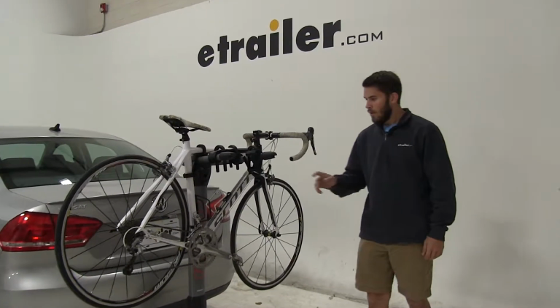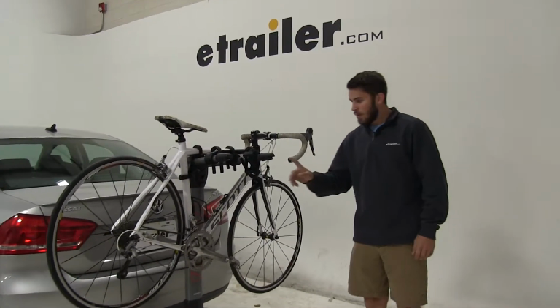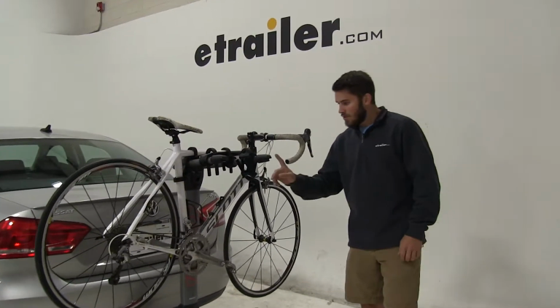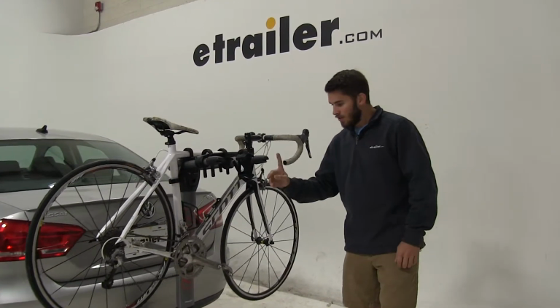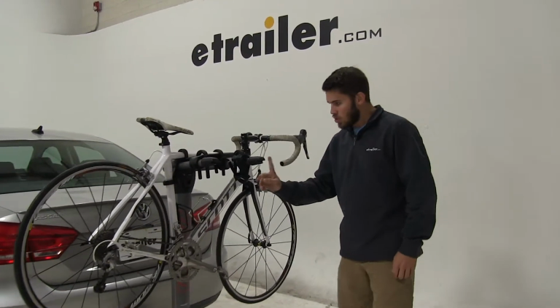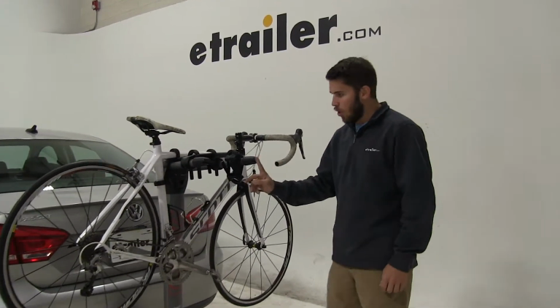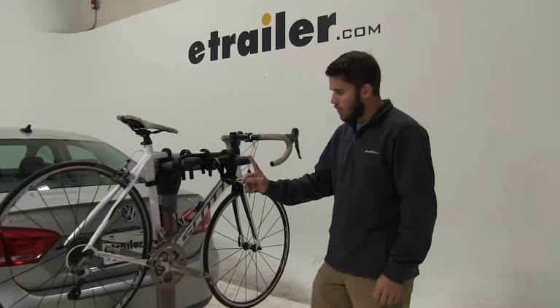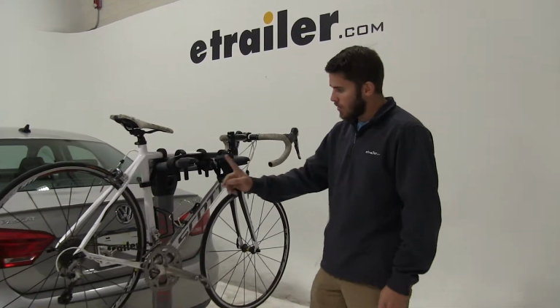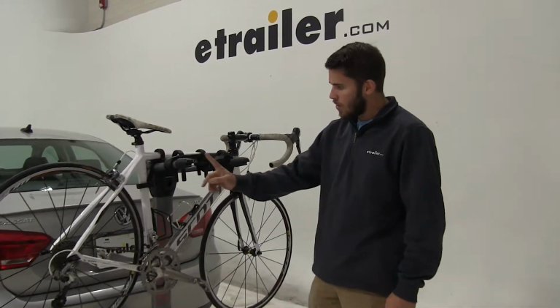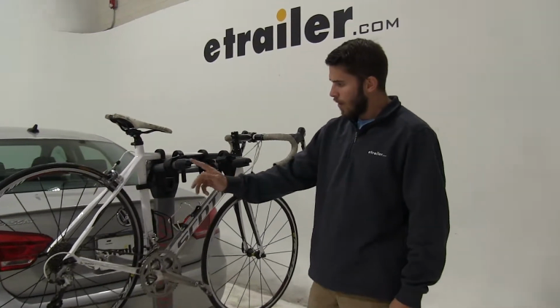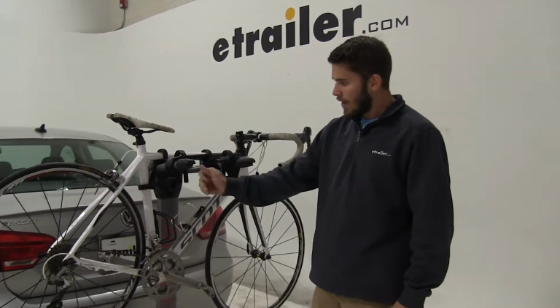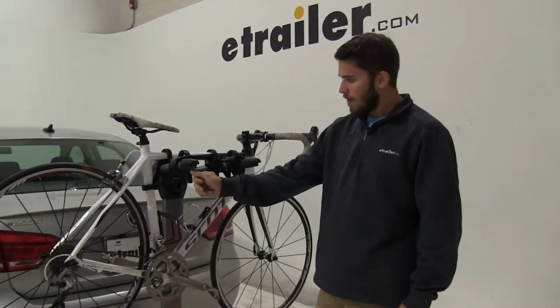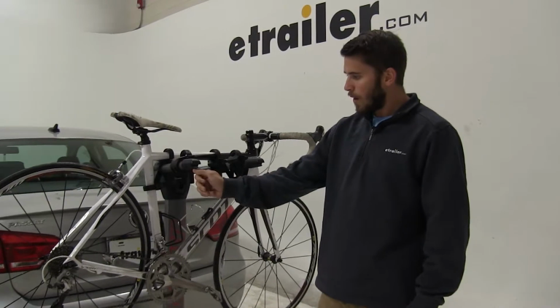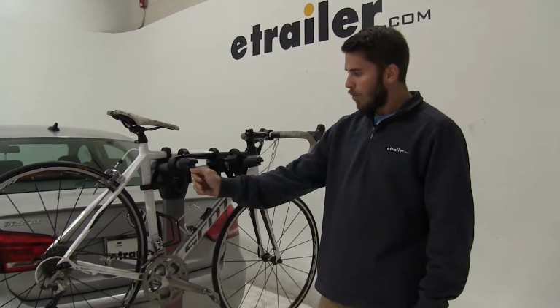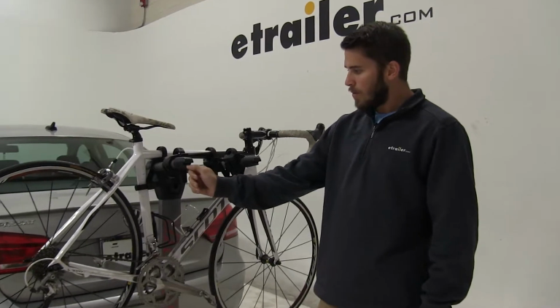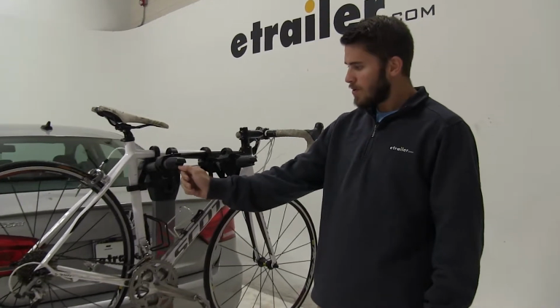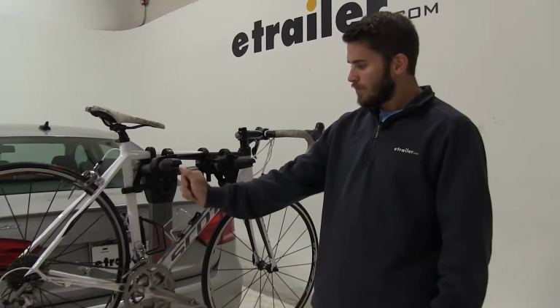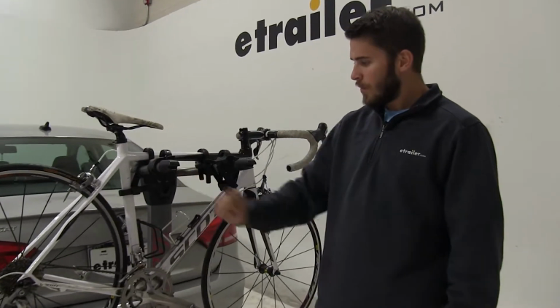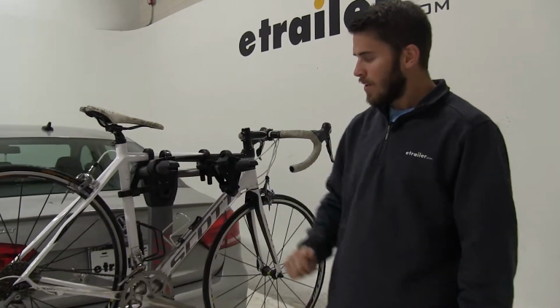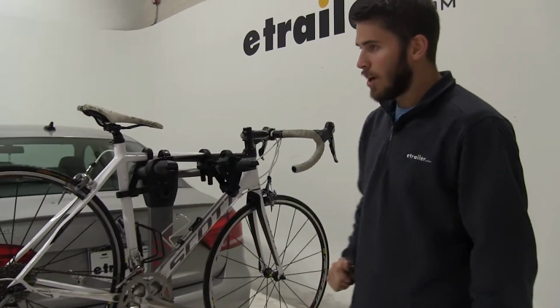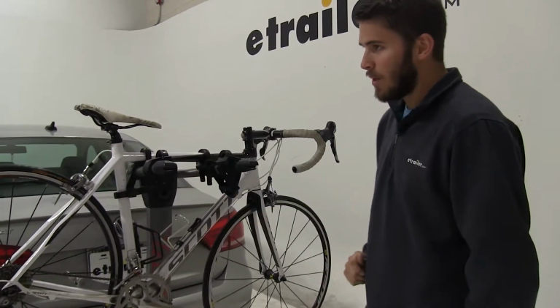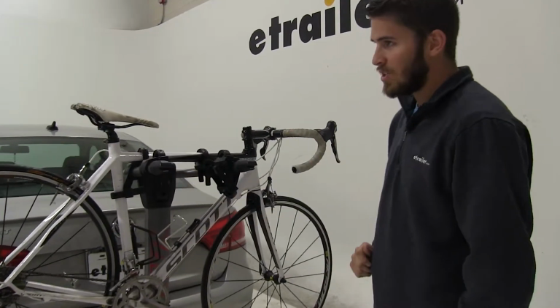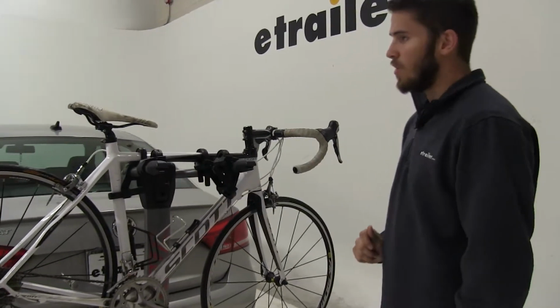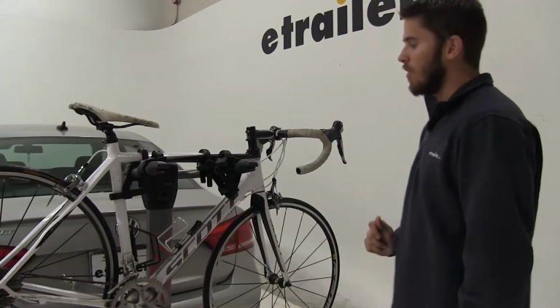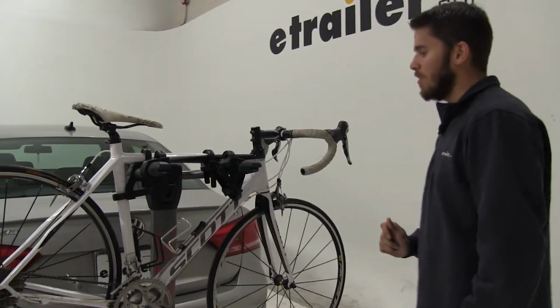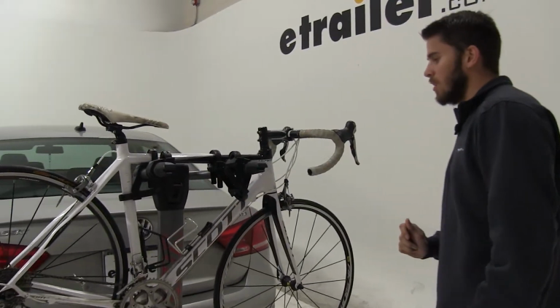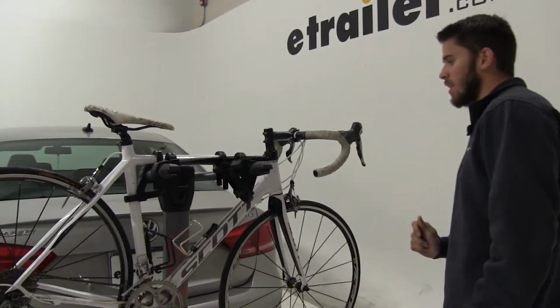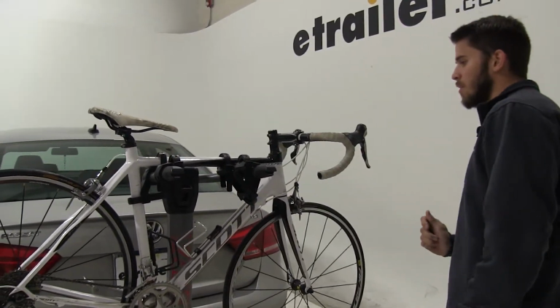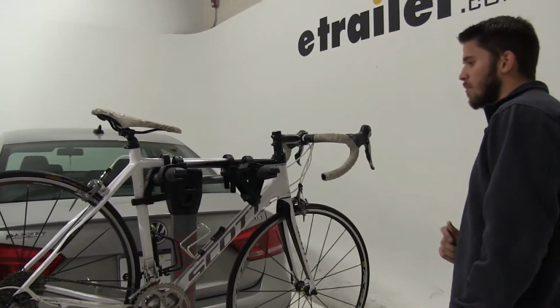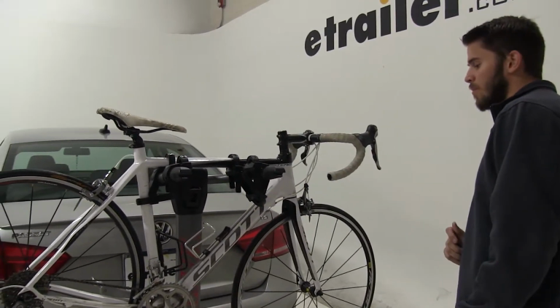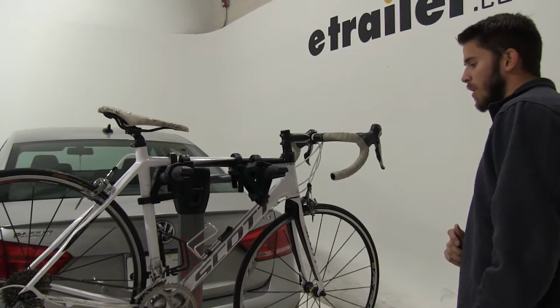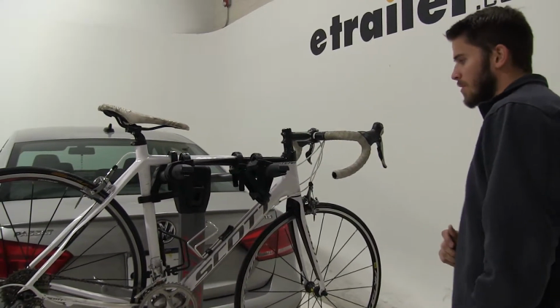On the ends of our two arms right here, we are going to have bottle openers that Yakima likes to put on a lot of their products.